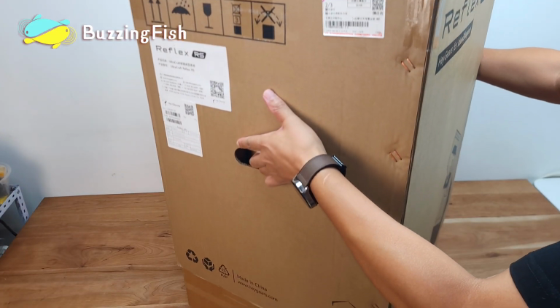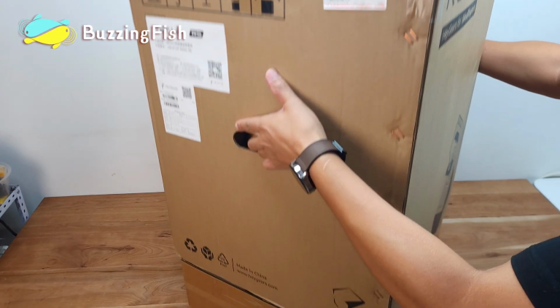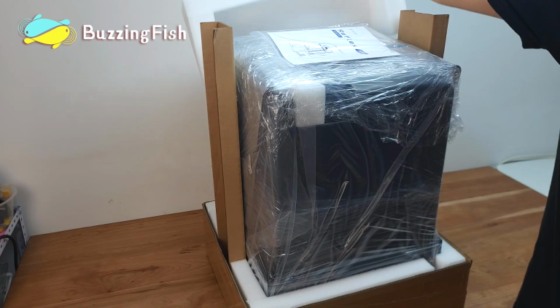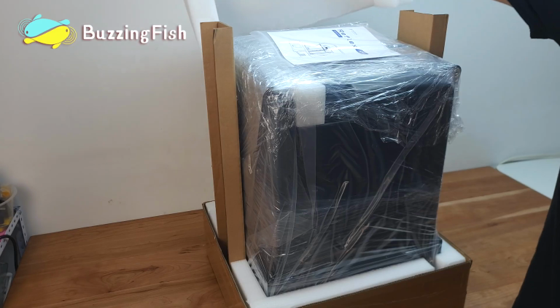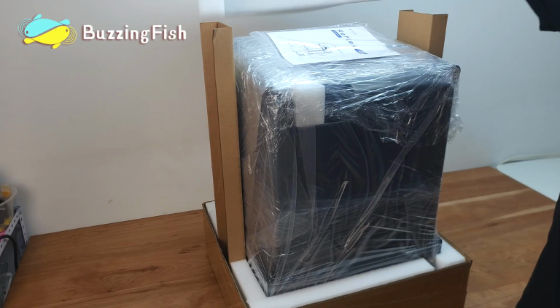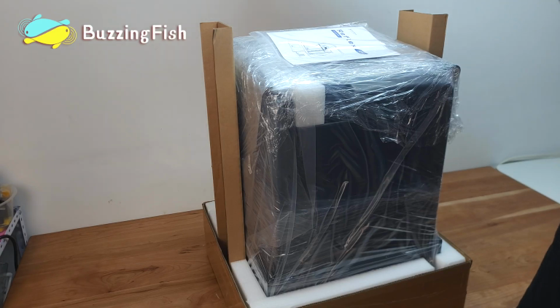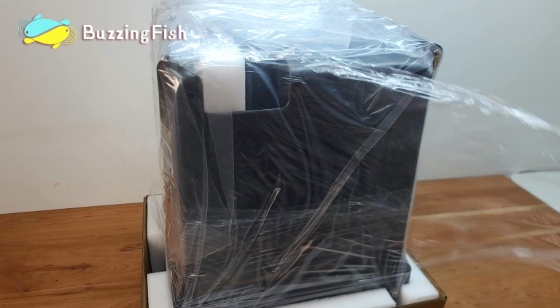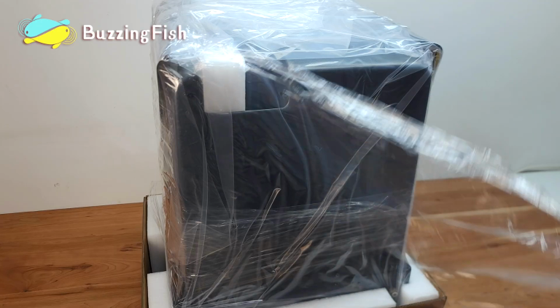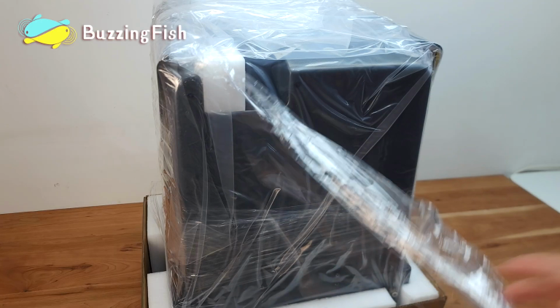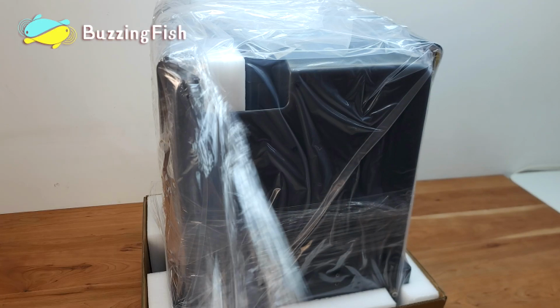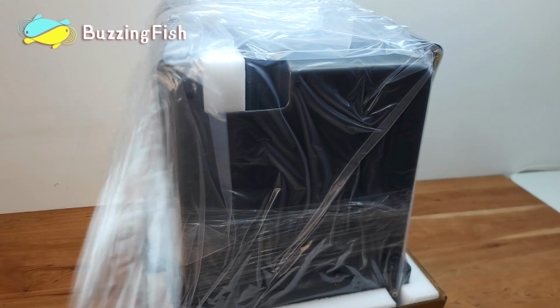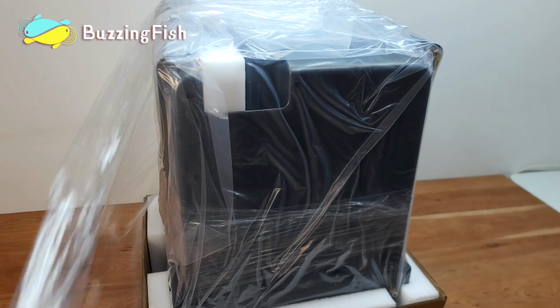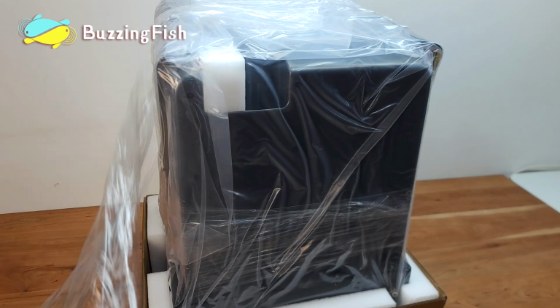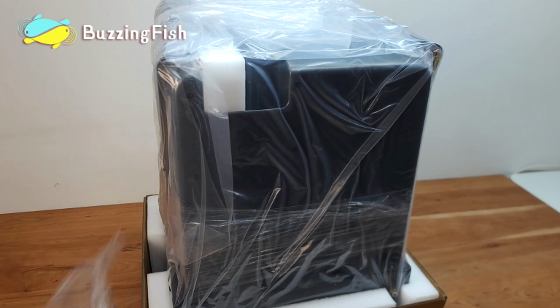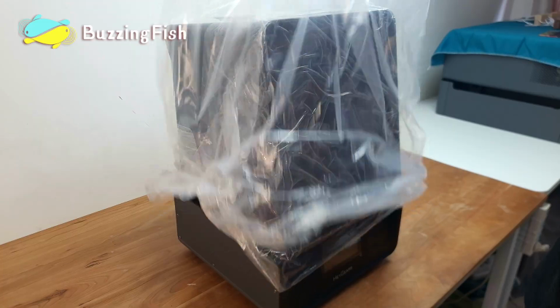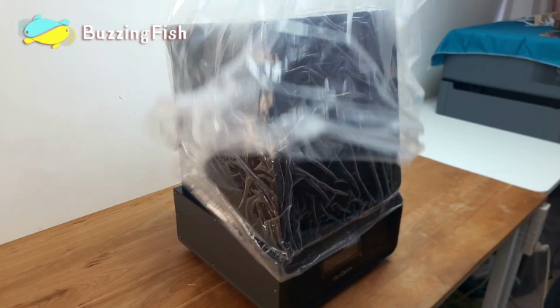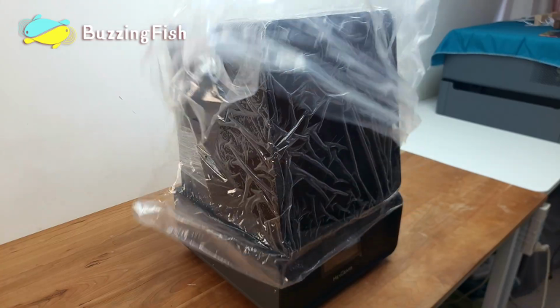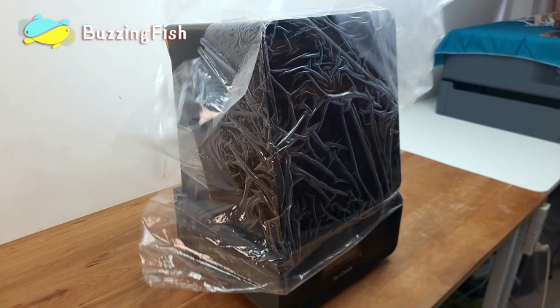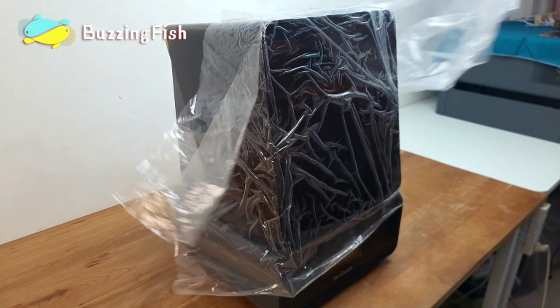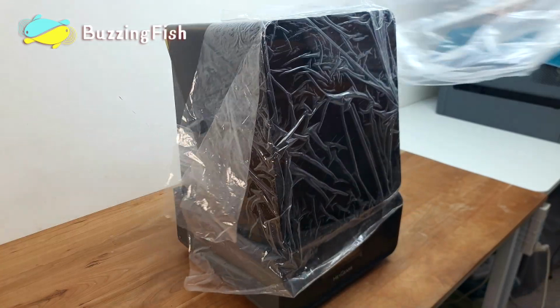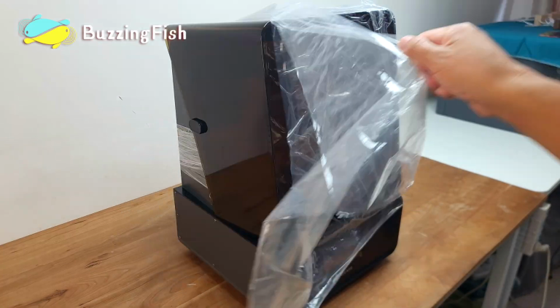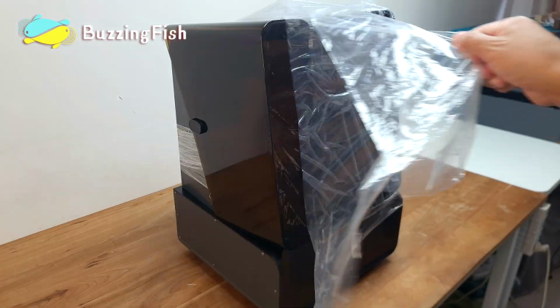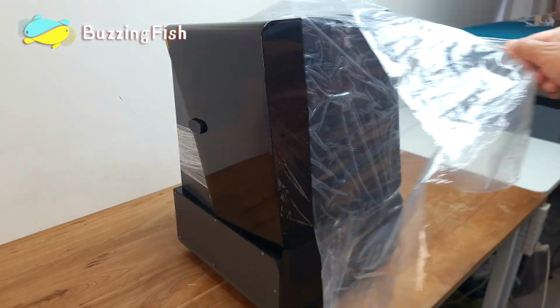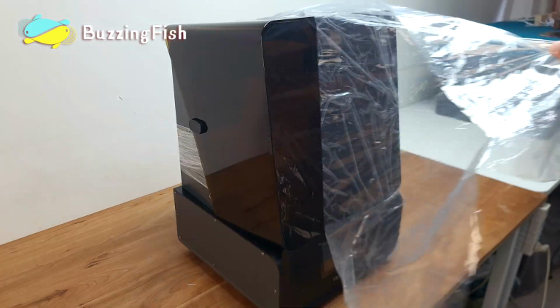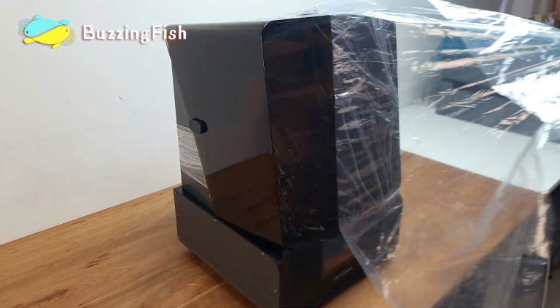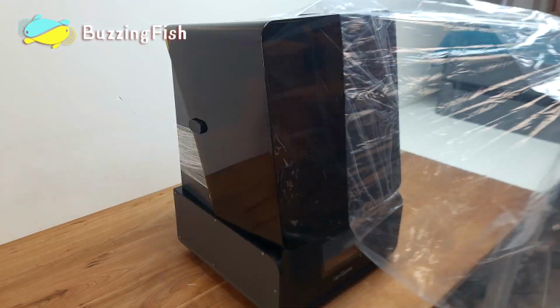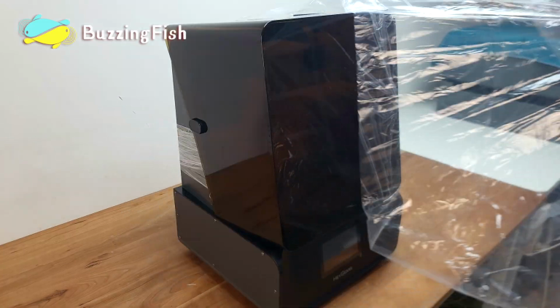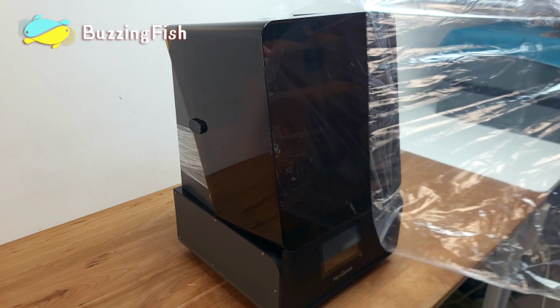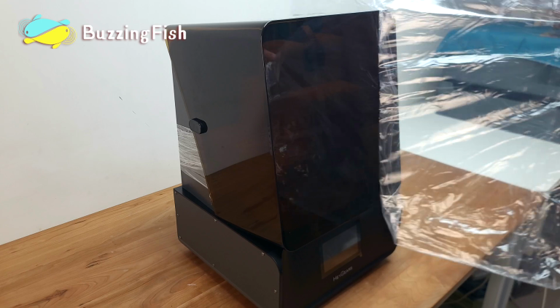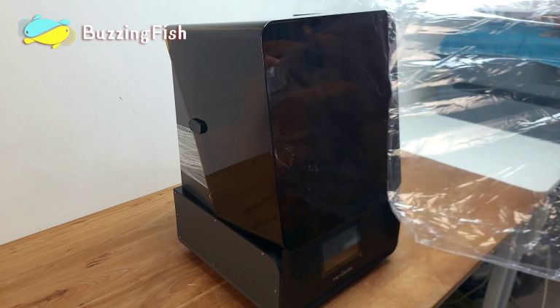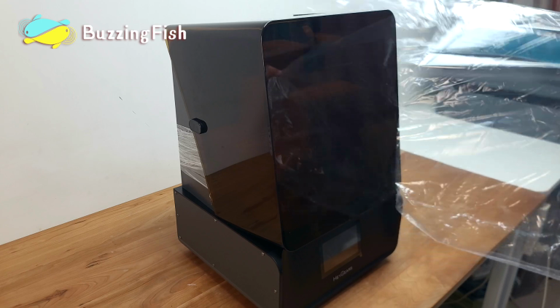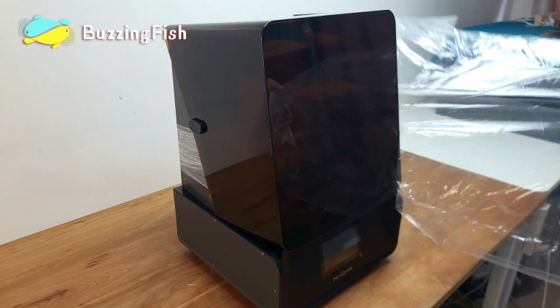Today we're unboxing the latest 3D light-curing printer from Hayden, the Reflex RS.